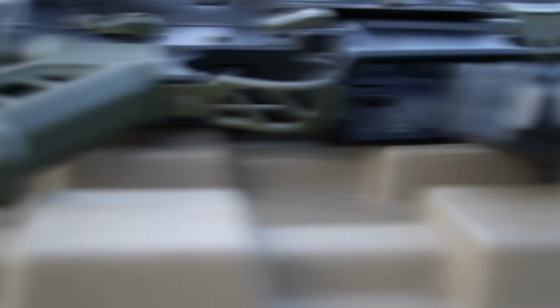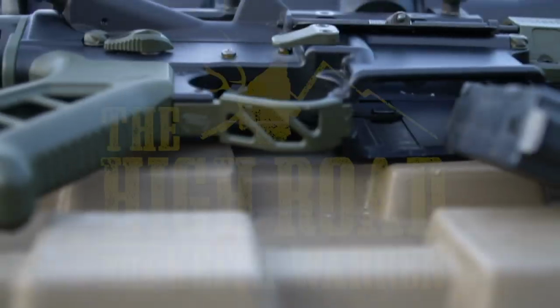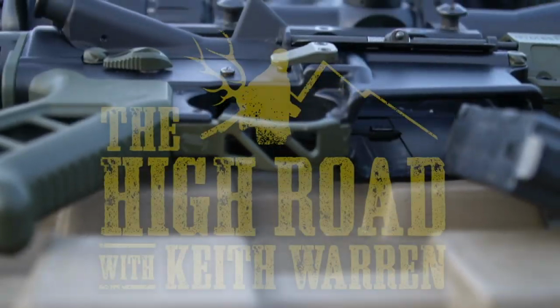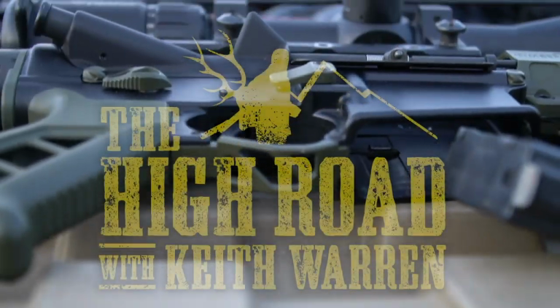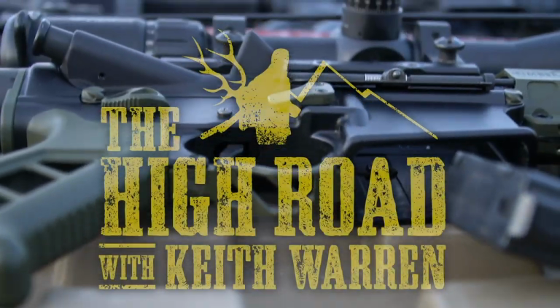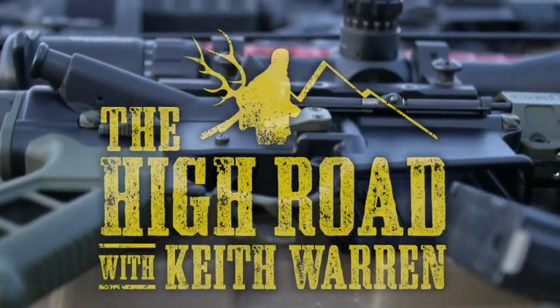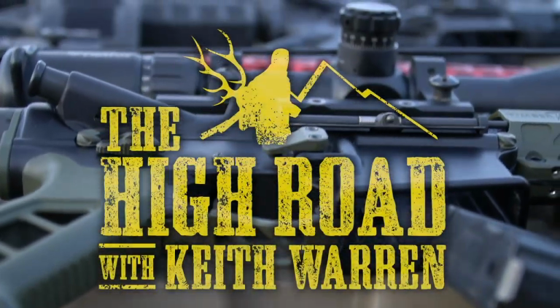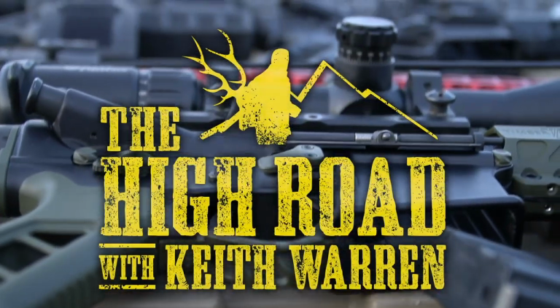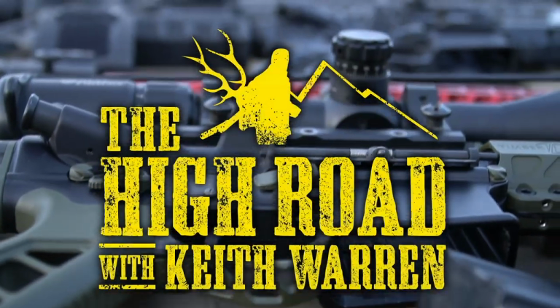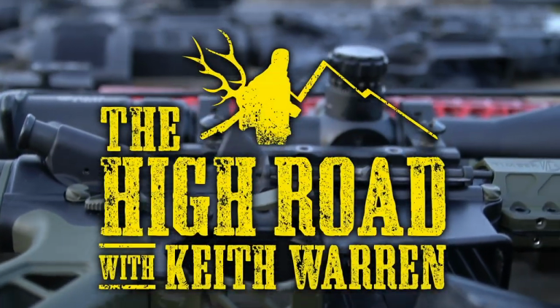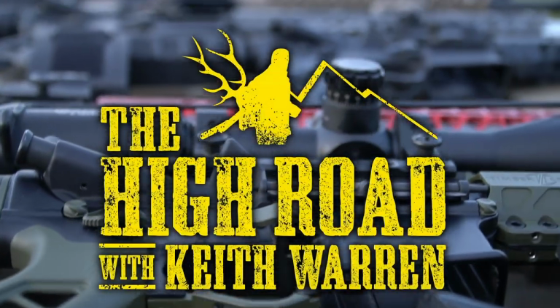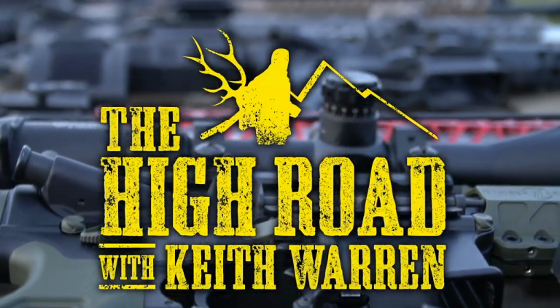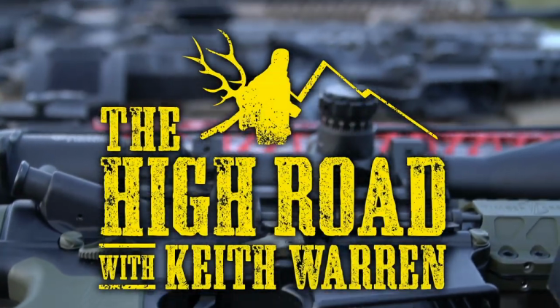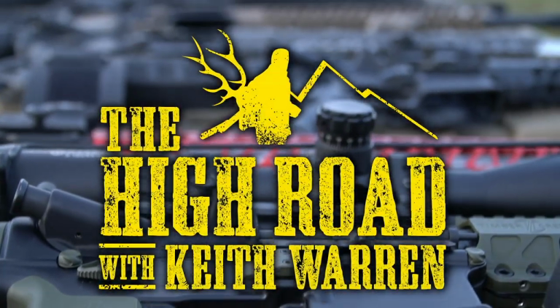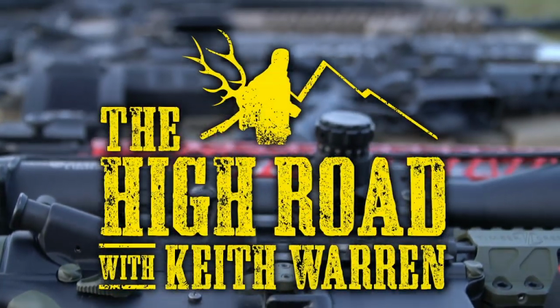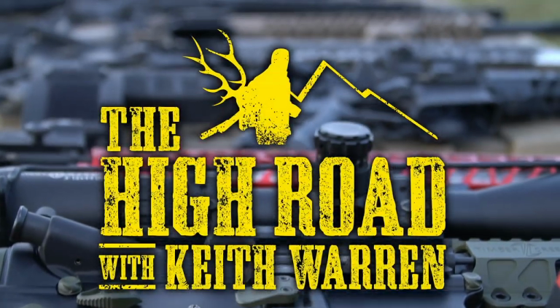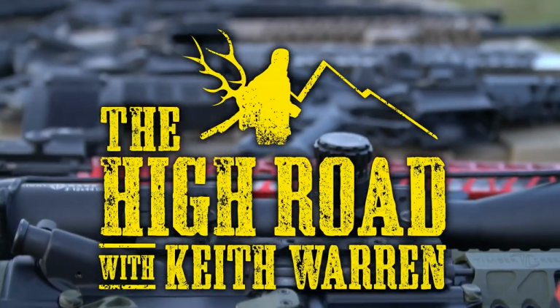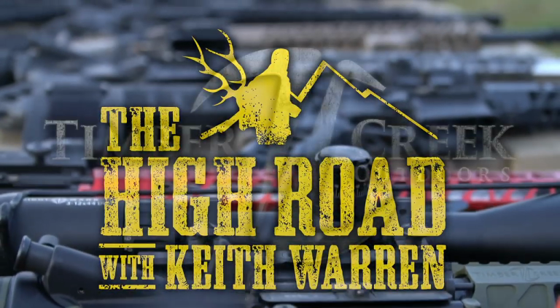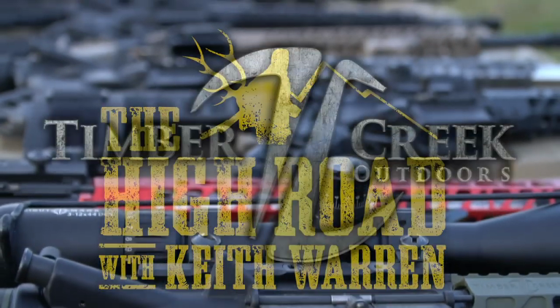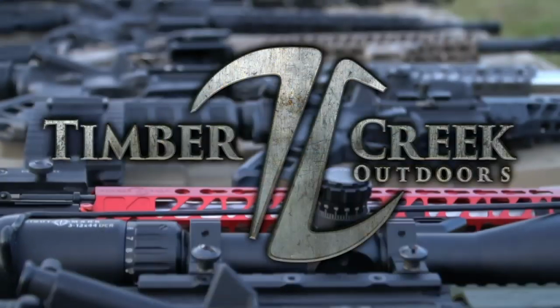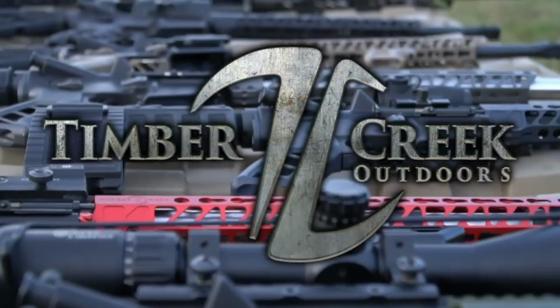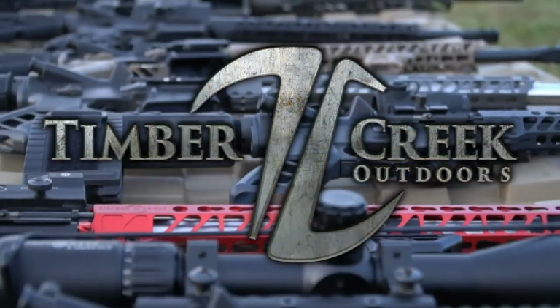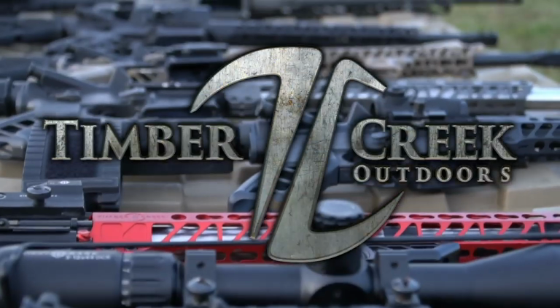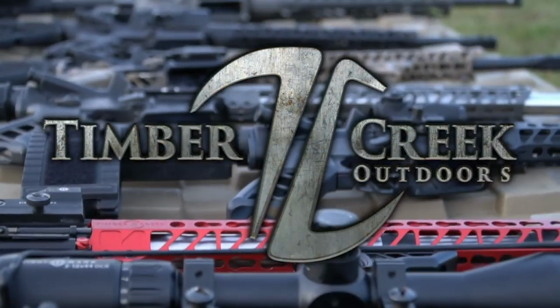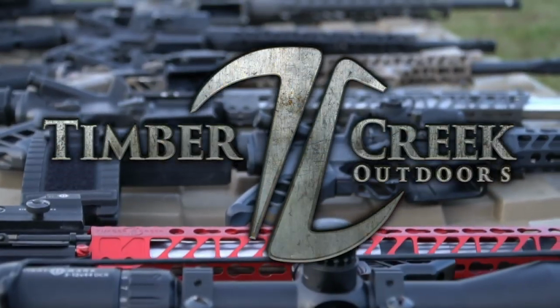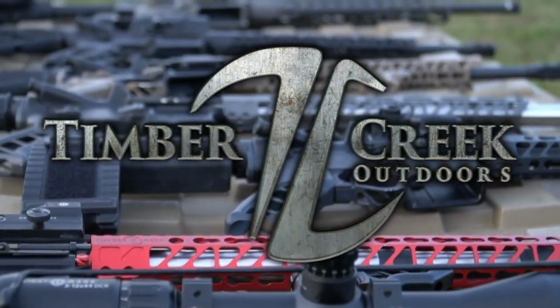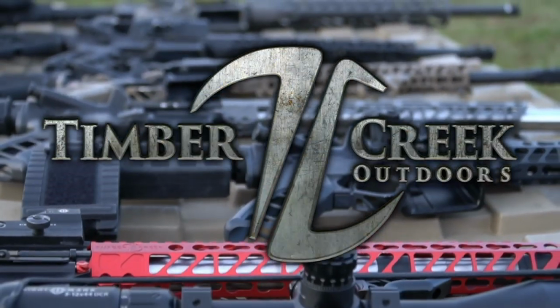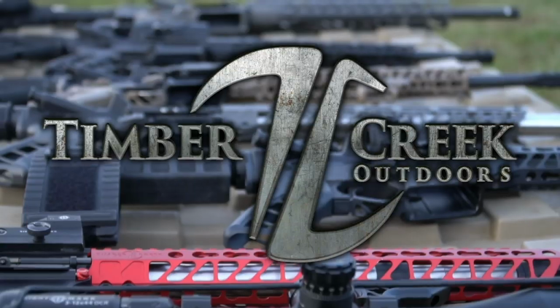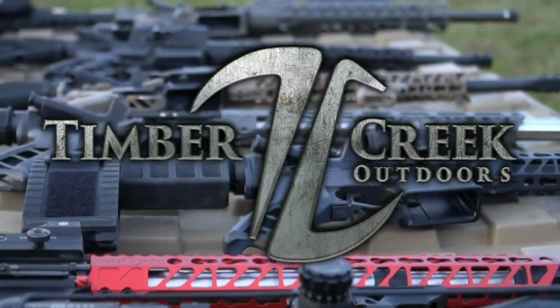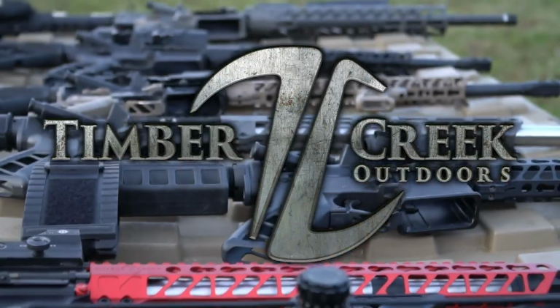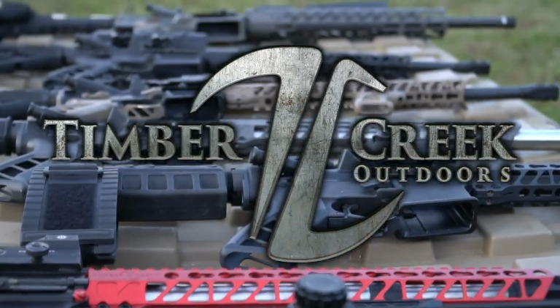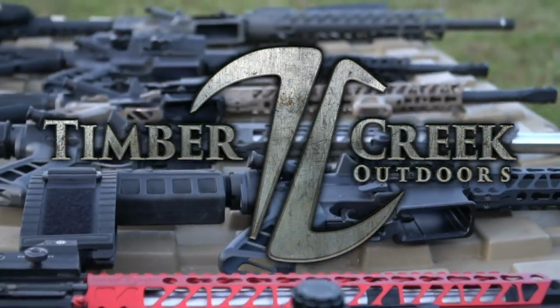You're watching The High Road with me, Keith Warren, brought to you by Timber Creek Outdoors.